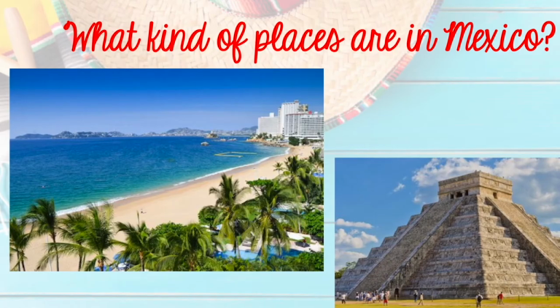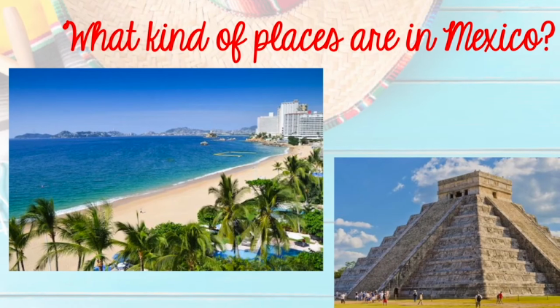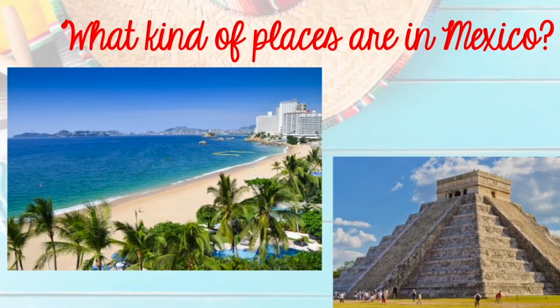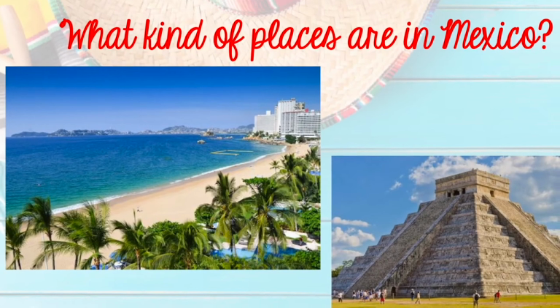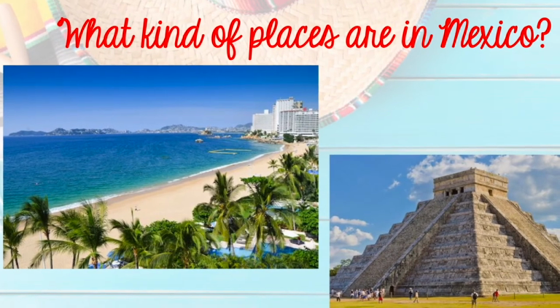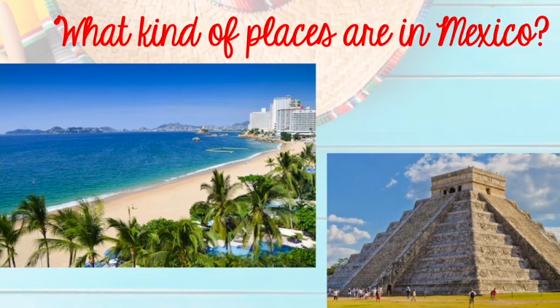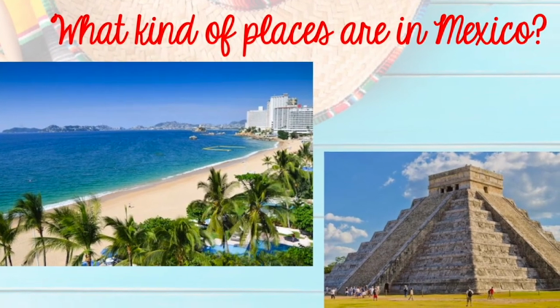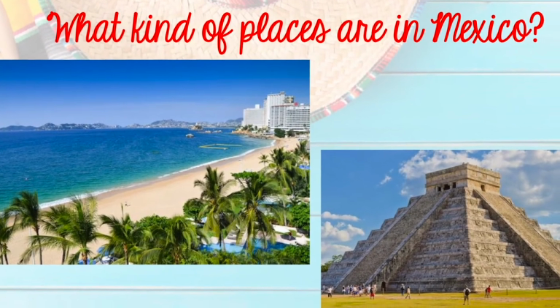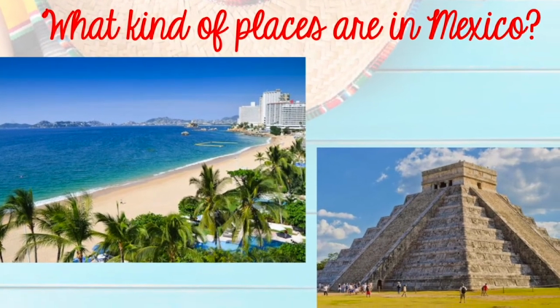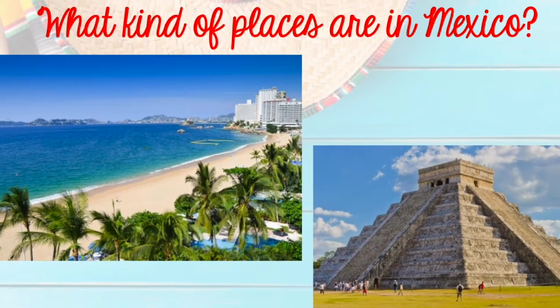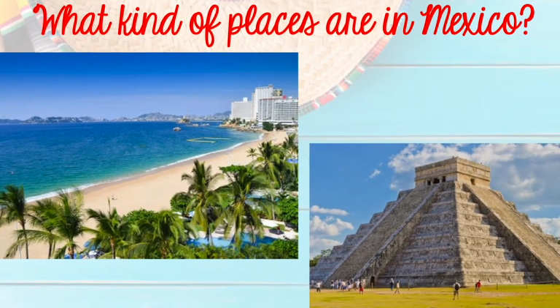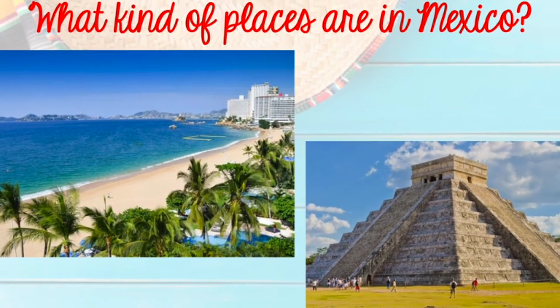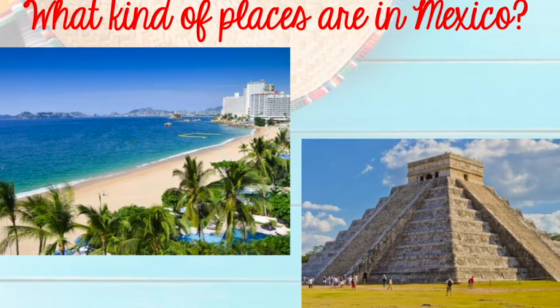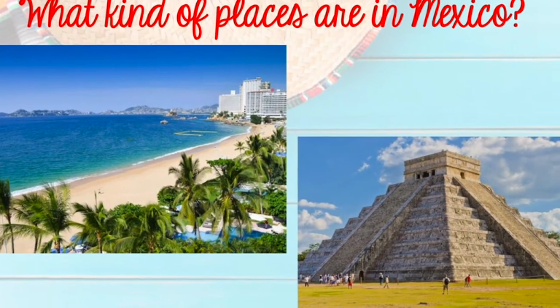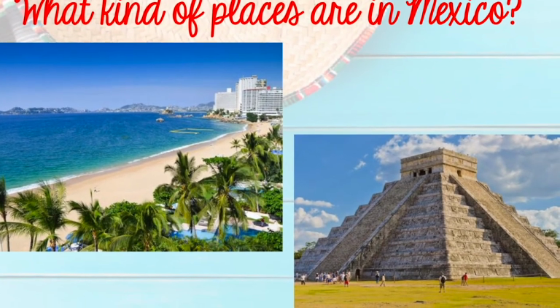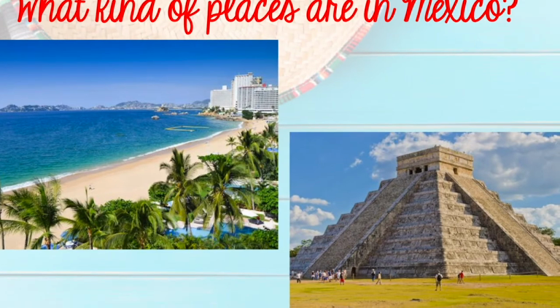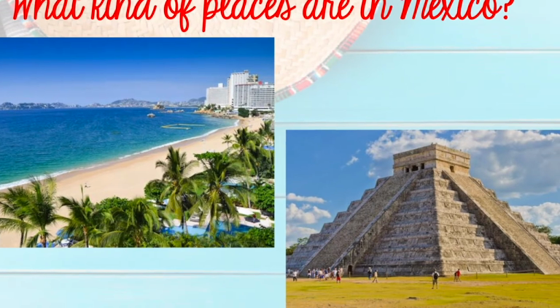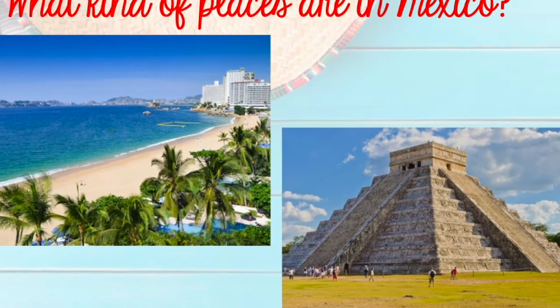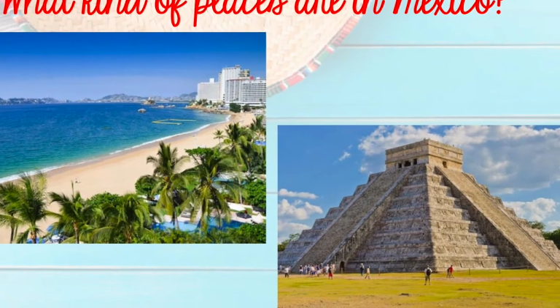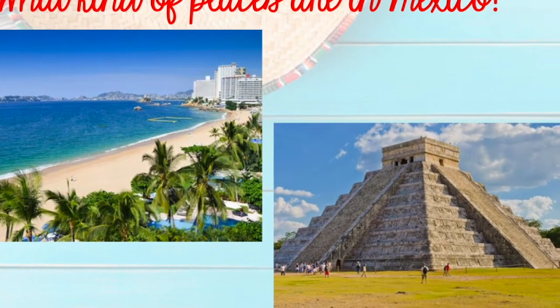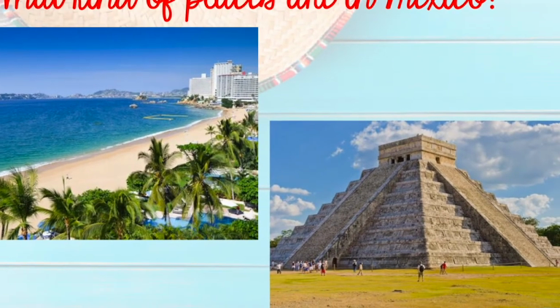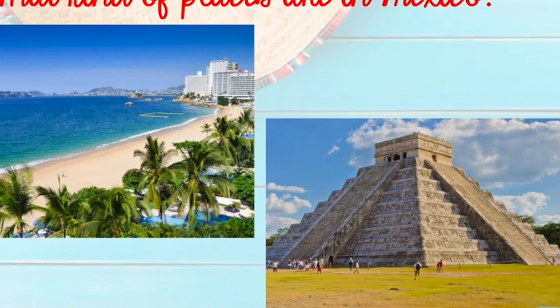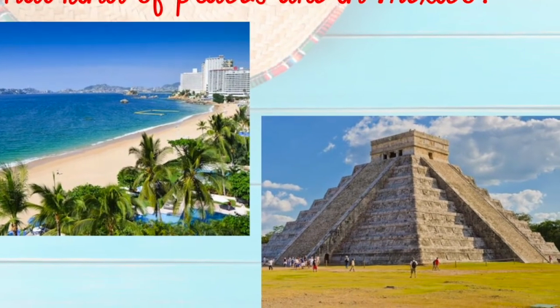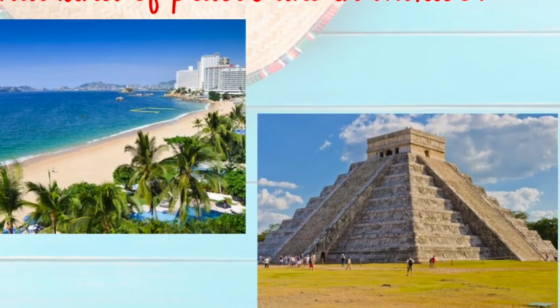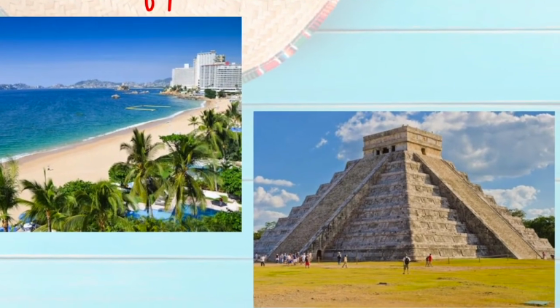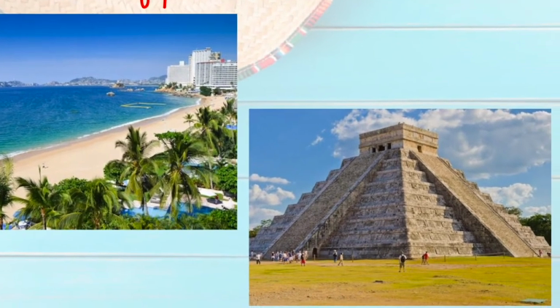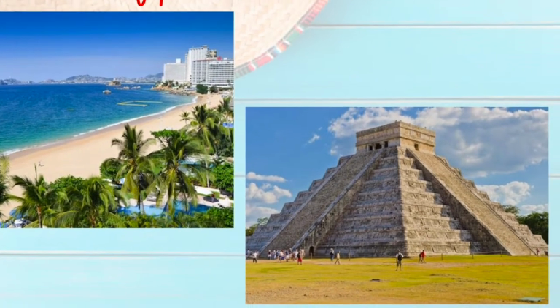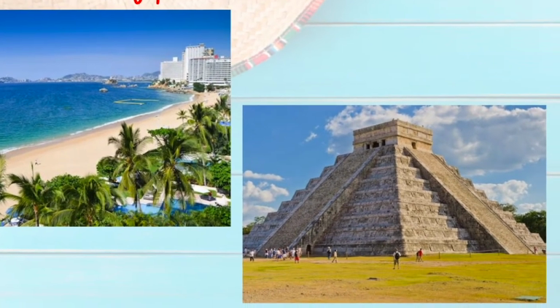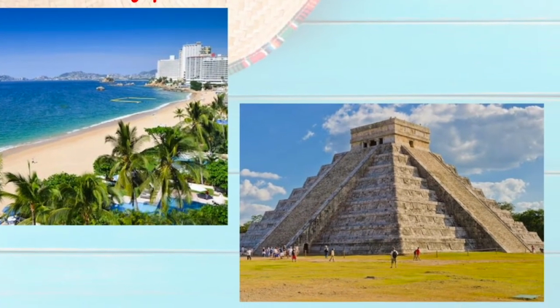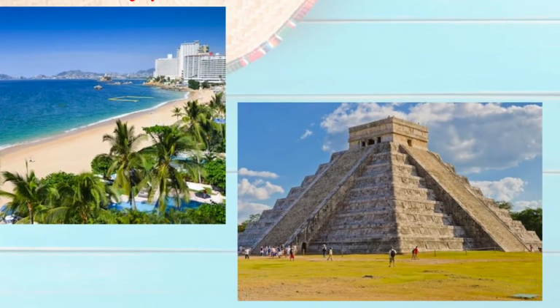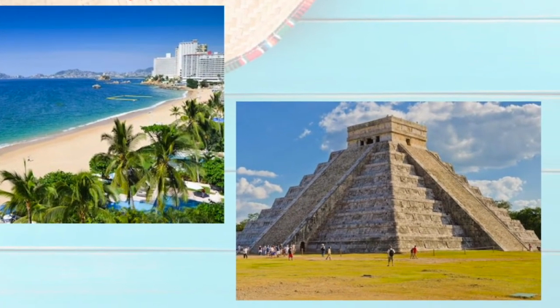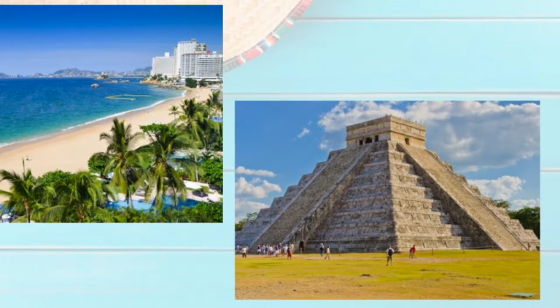In Mexico, you can find beautiful white sandy beaches, as well as ancient Aztec ruins like this one called Chichen Itza.